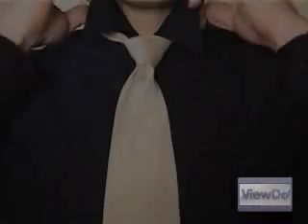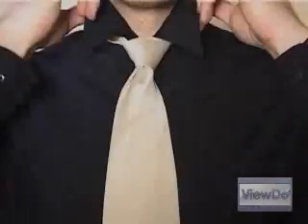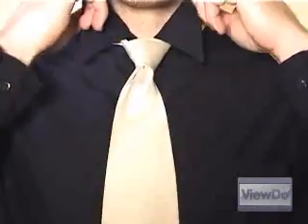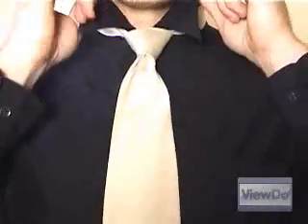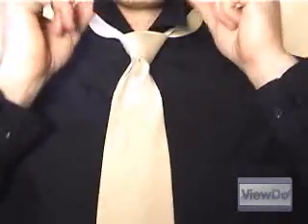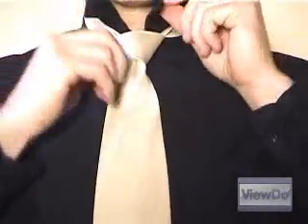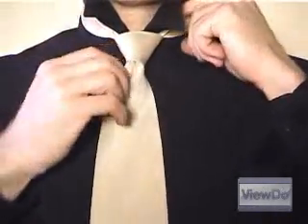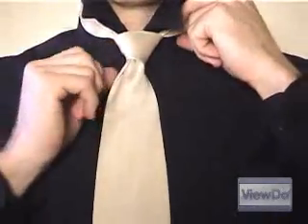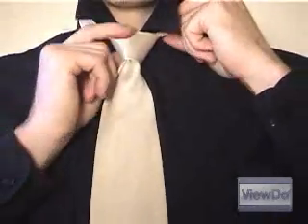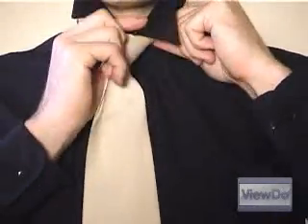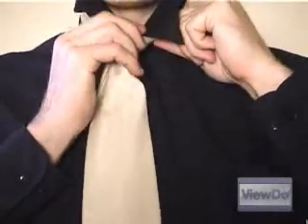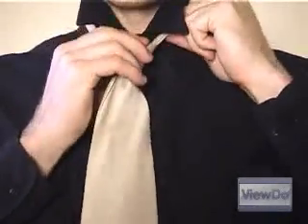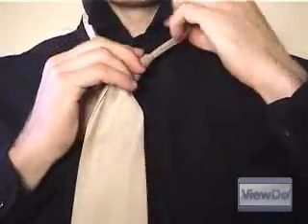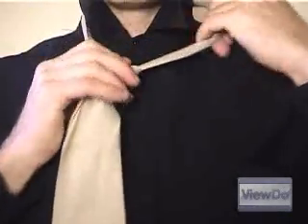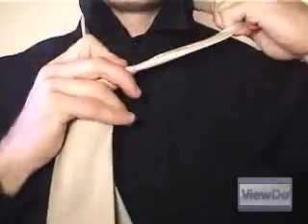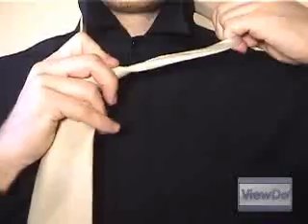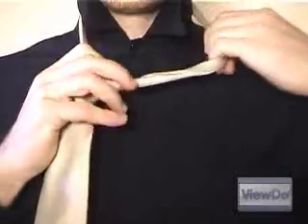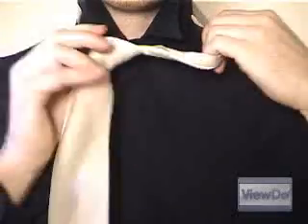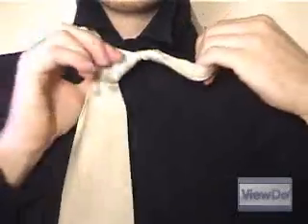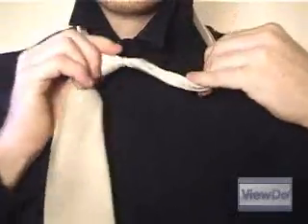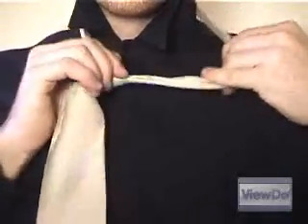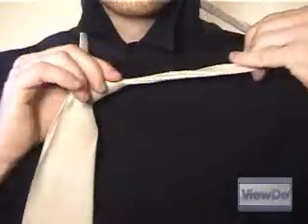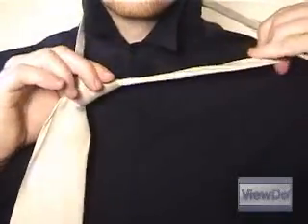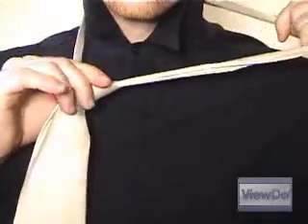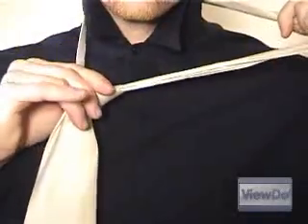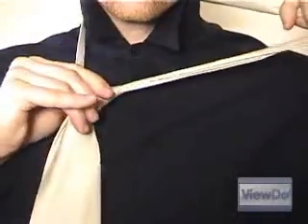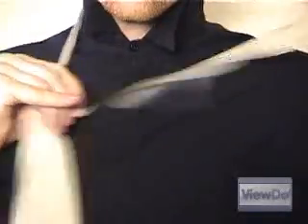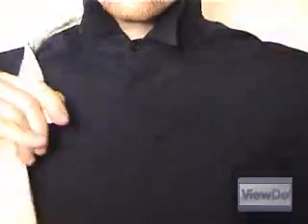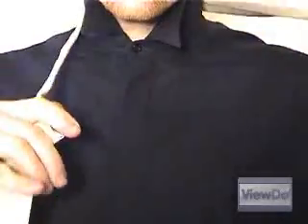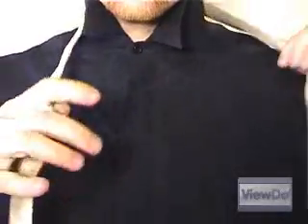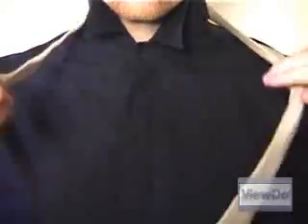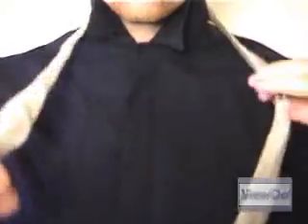If it doesn't, pull the tie off and try again, adjusting the position of the narrow end's tip up or down as necessary.